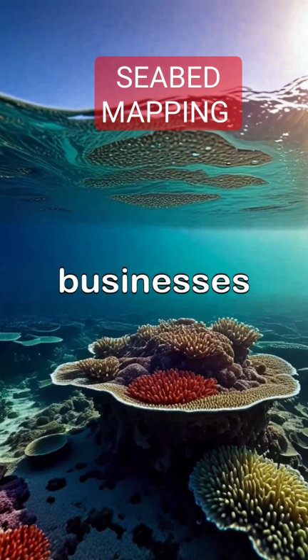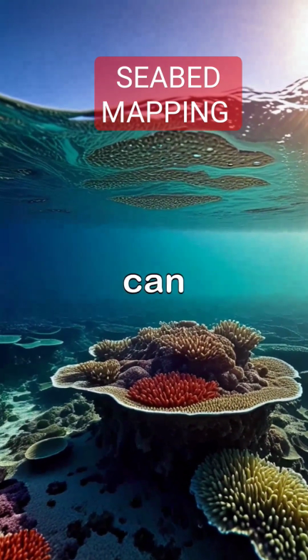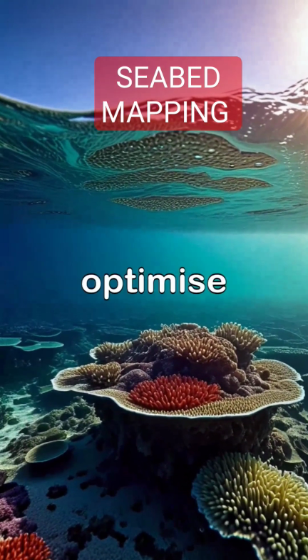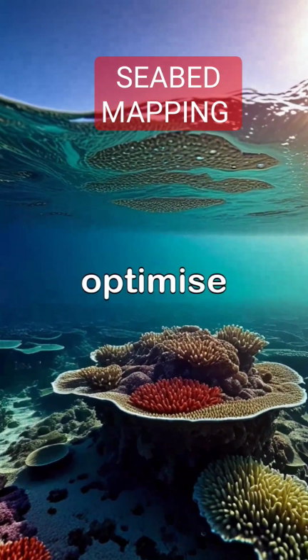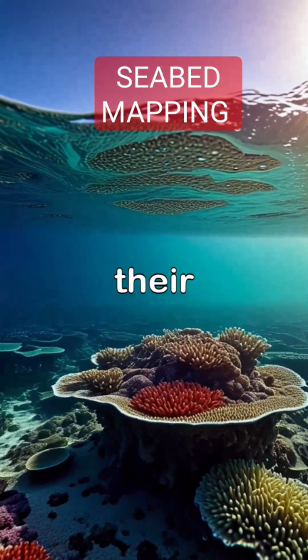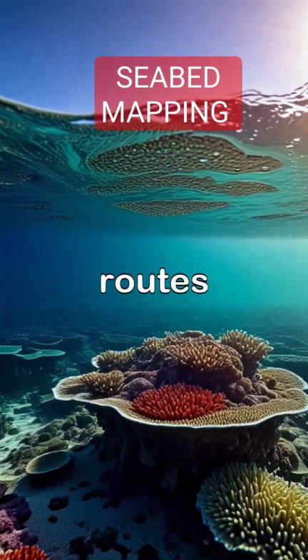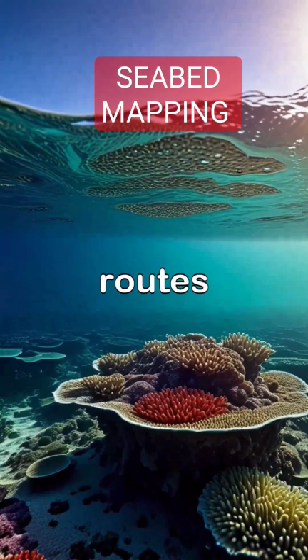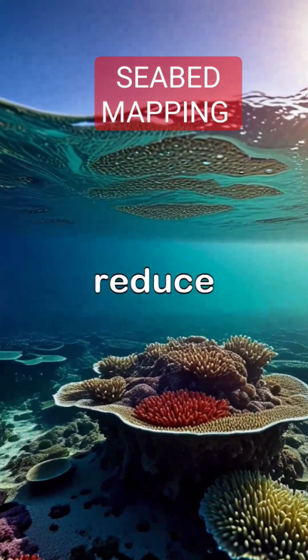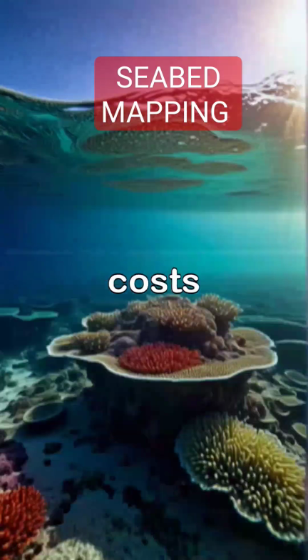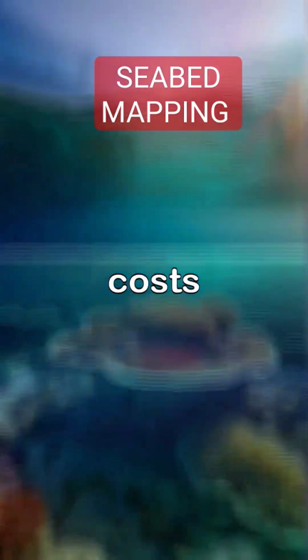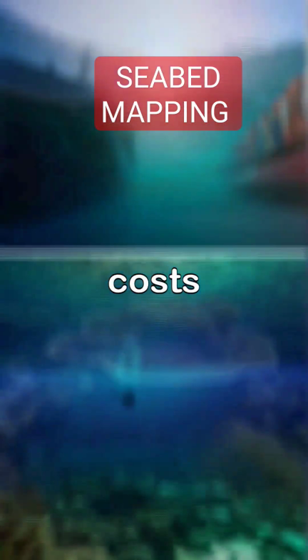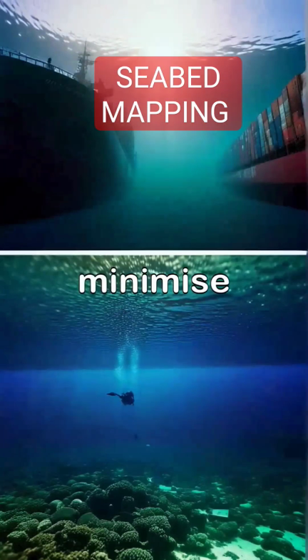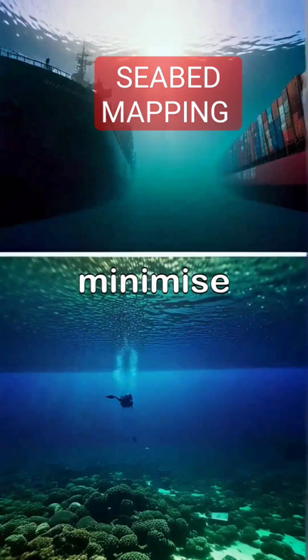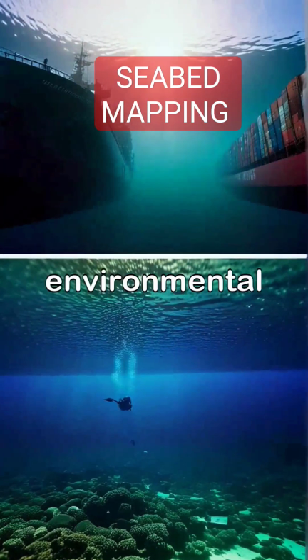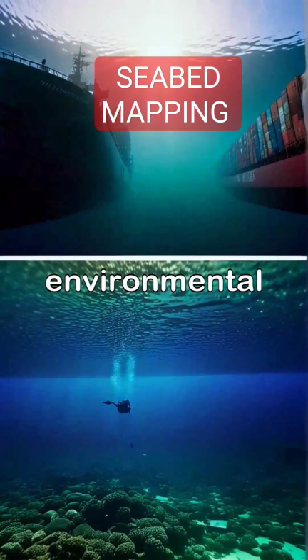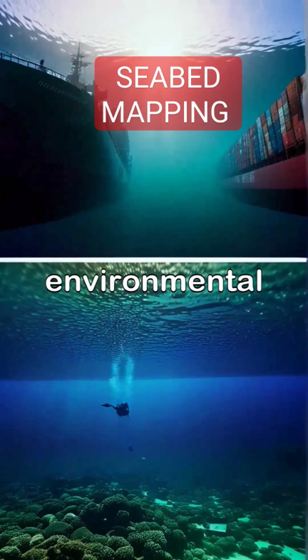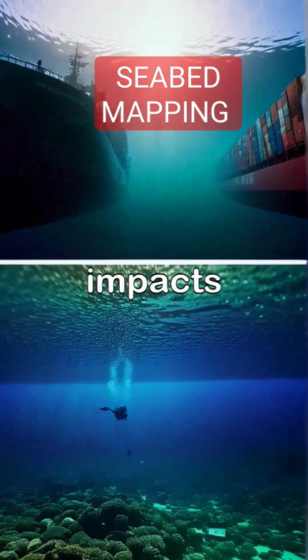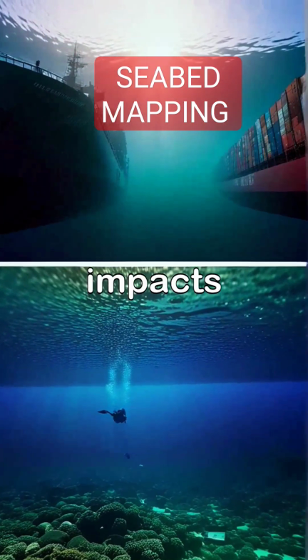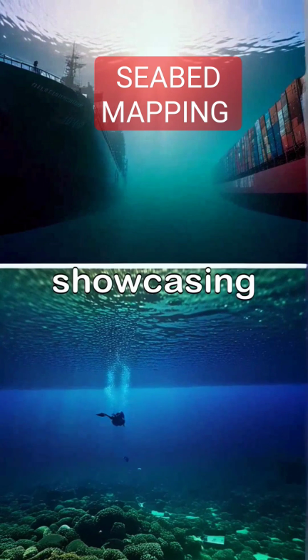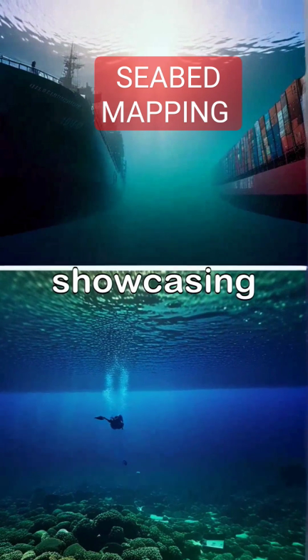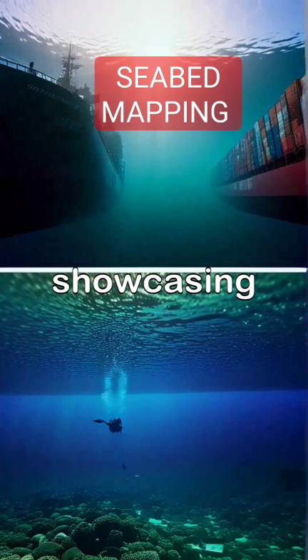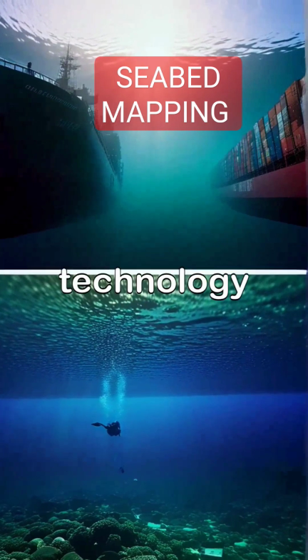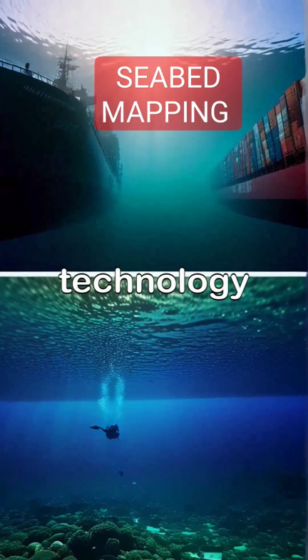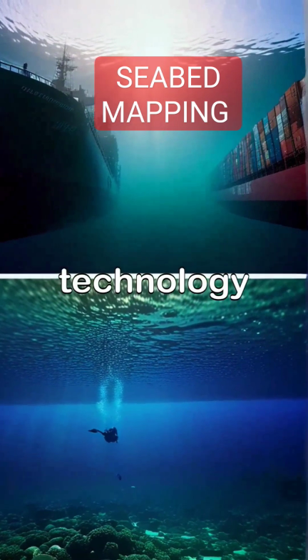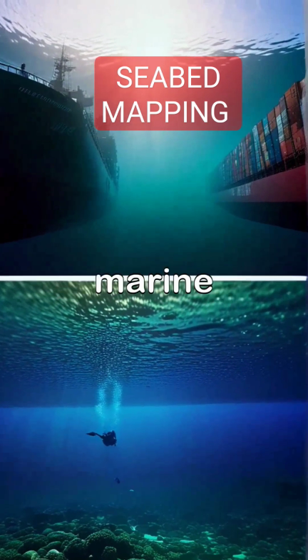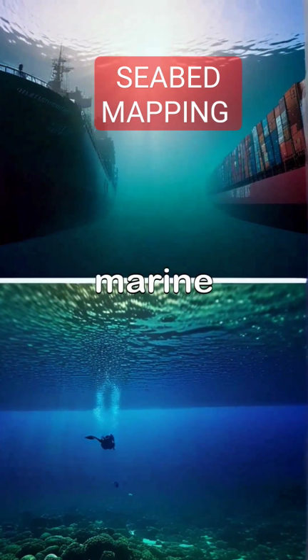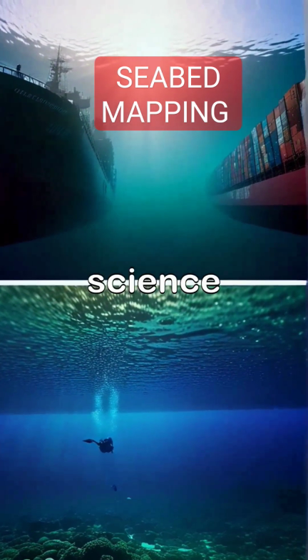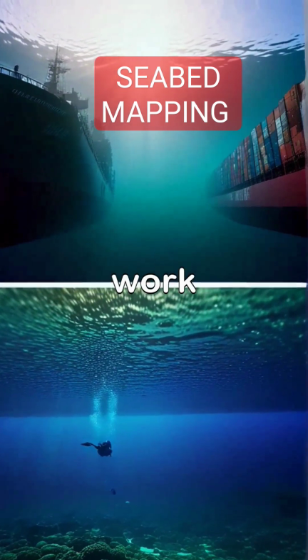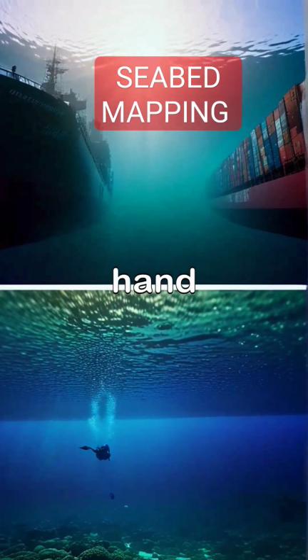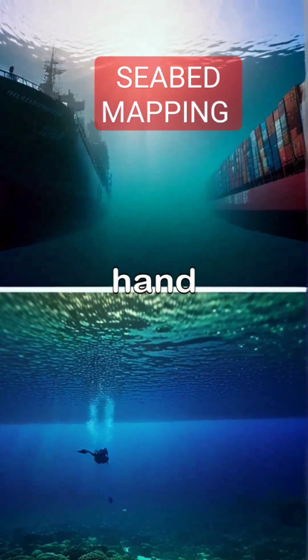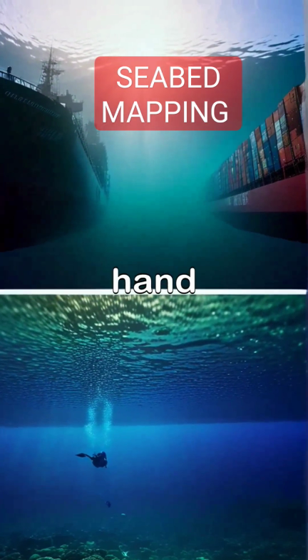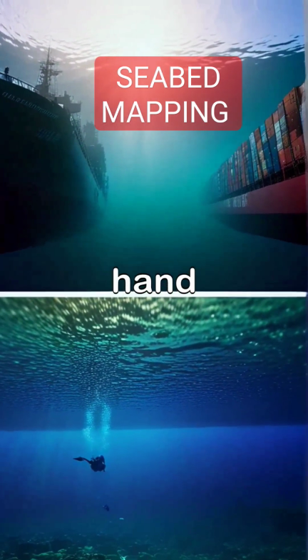businesses can optimize their routes, reduce costs, and minimize environmental impacts, showcasing how technology and marine science work hand-in-hand.